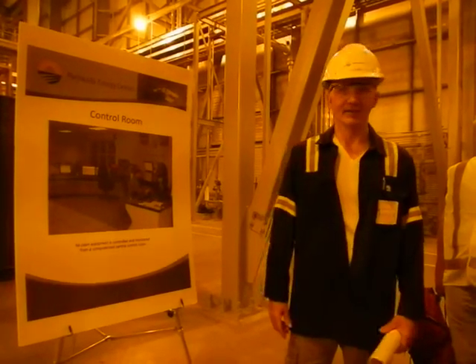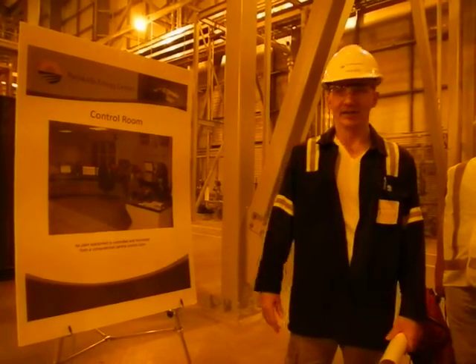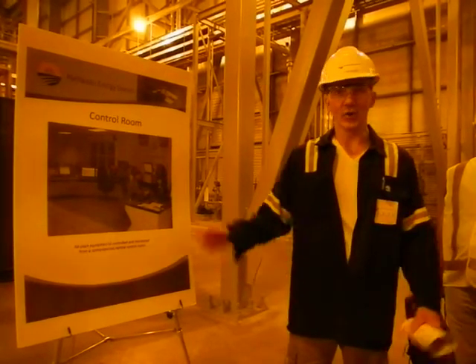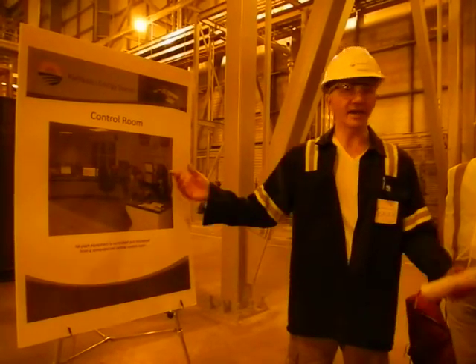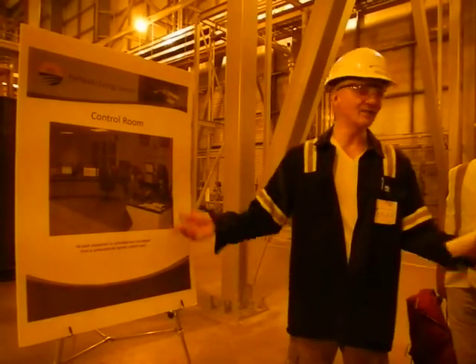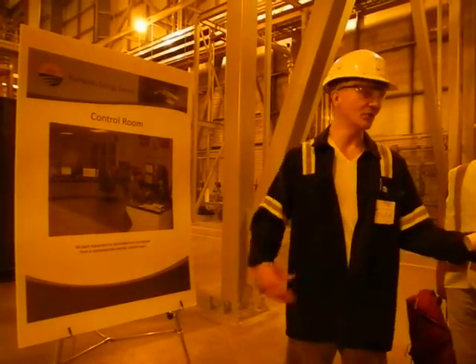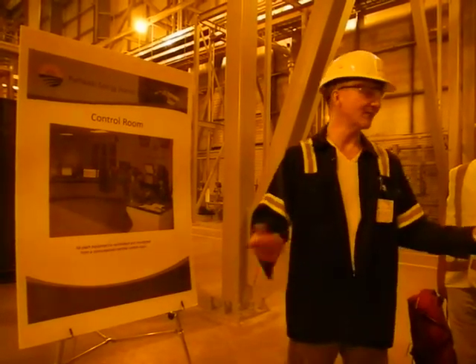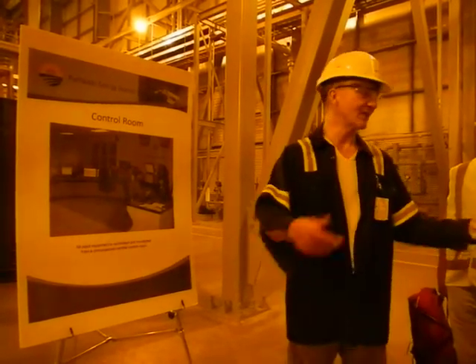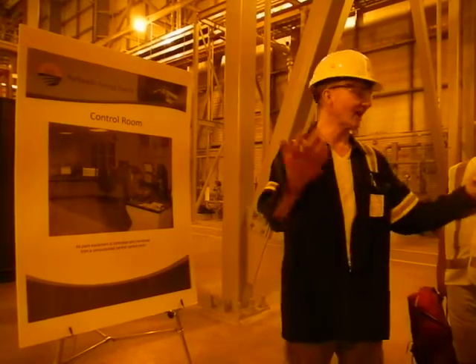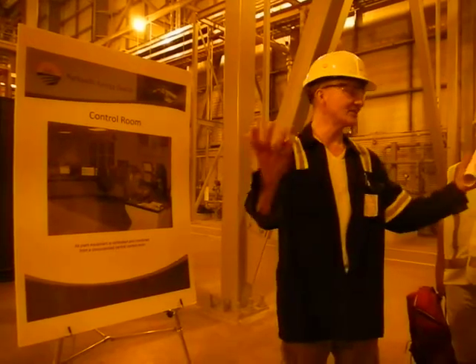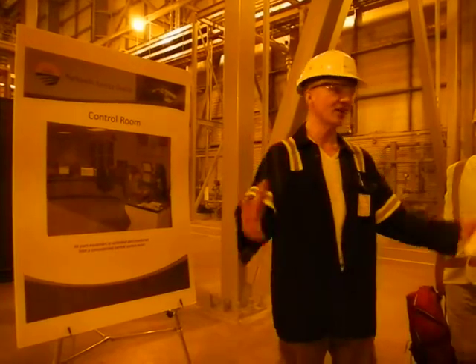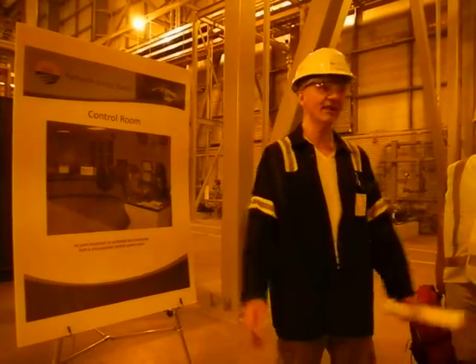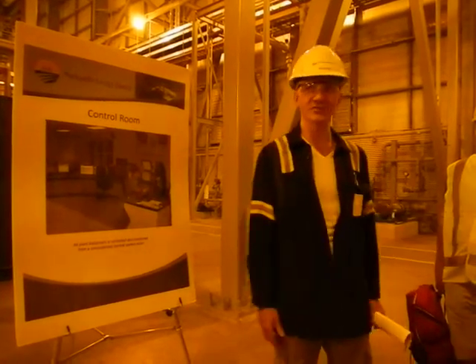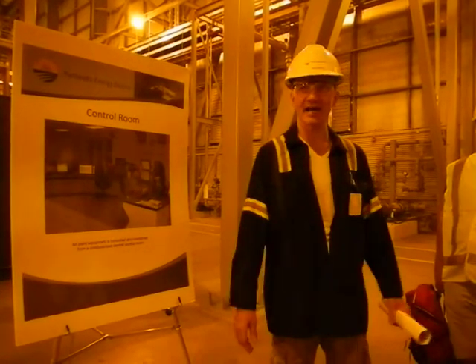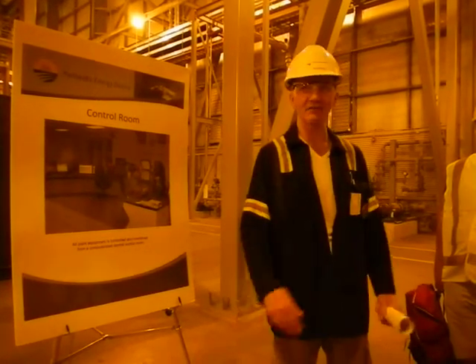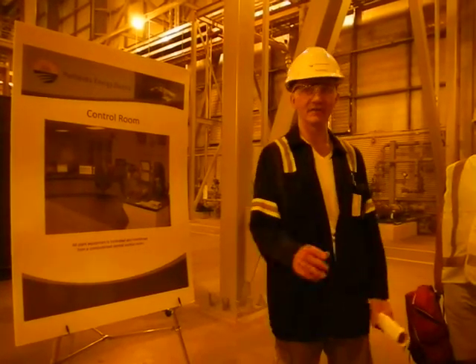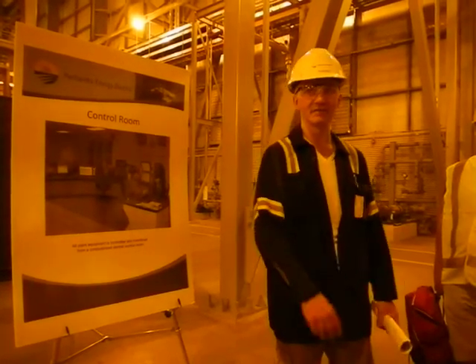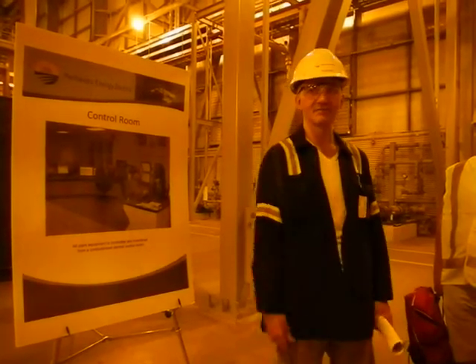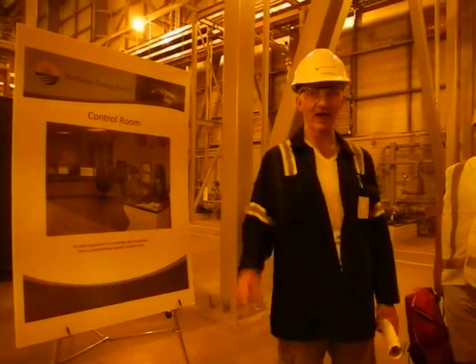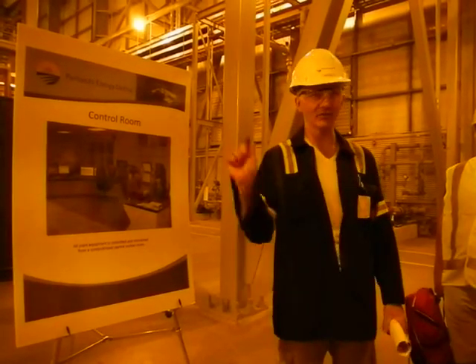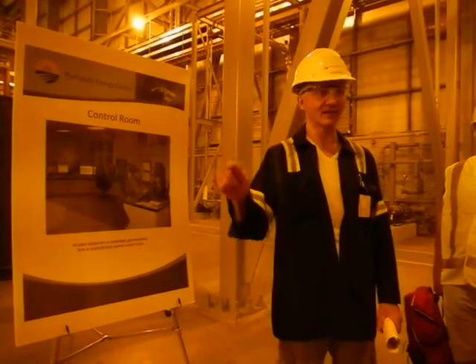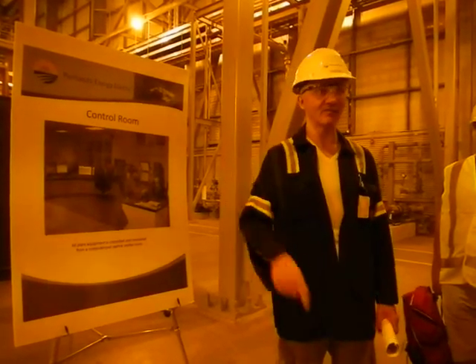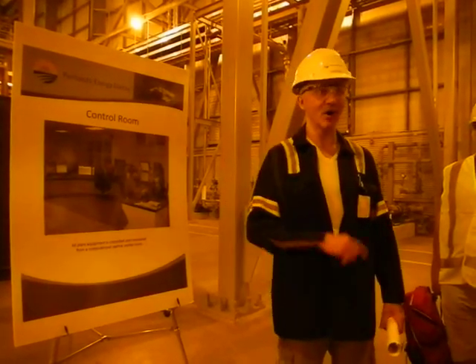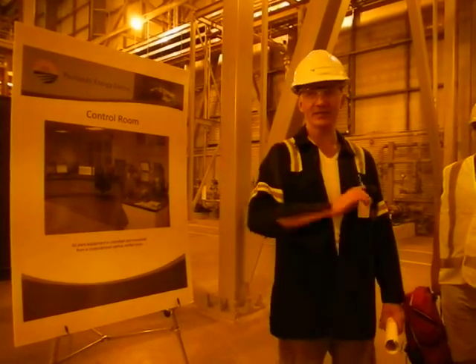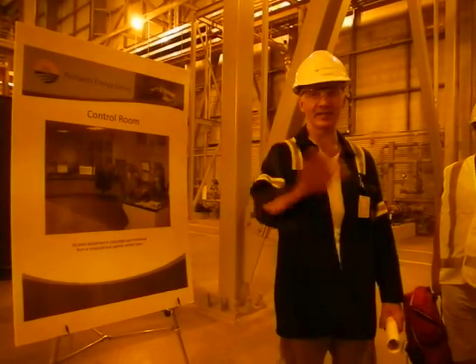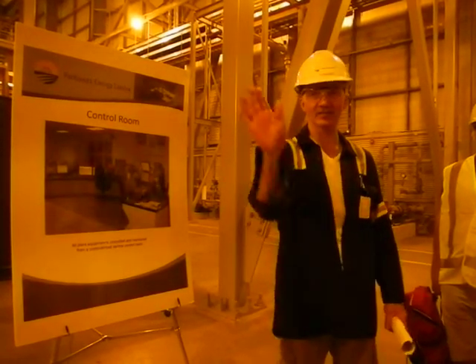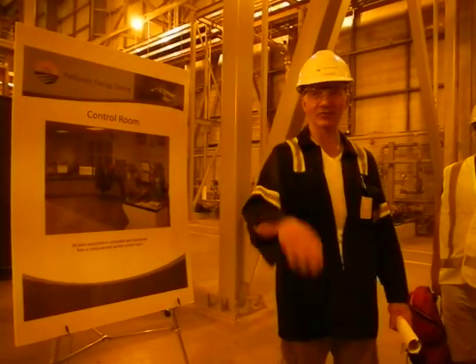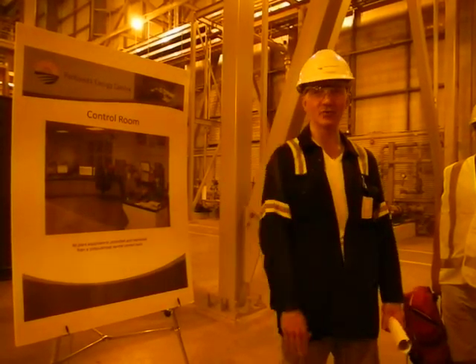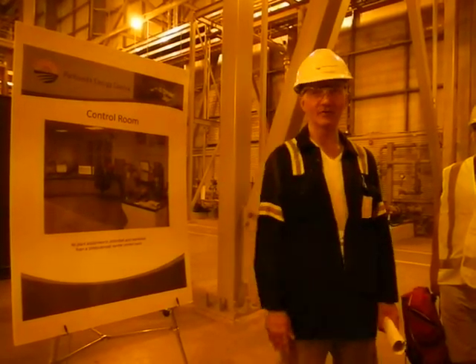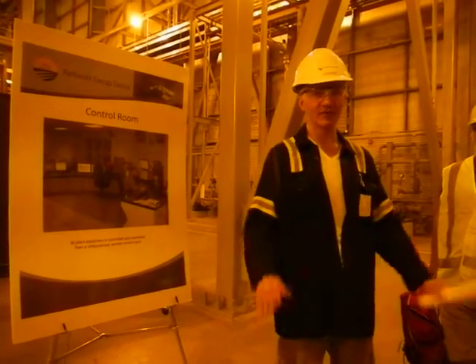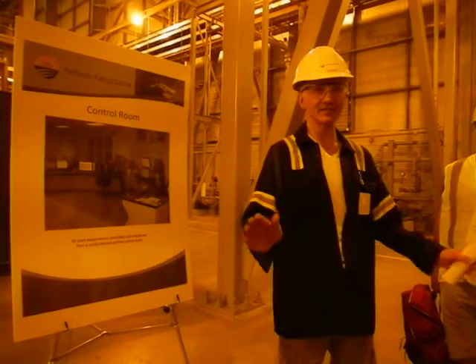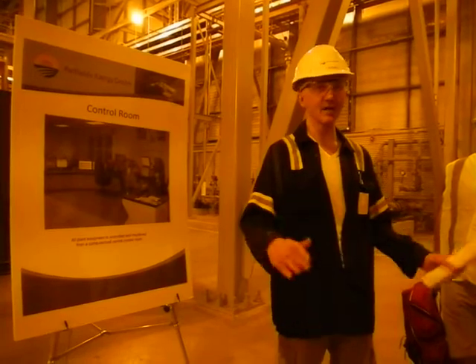In the old days you would have to synchronize the generators yourself, and now it's just a click of a mouse and it takes it through and runs it up.